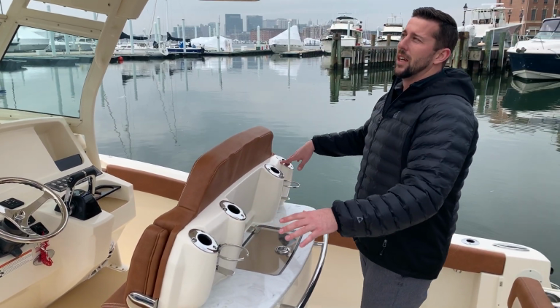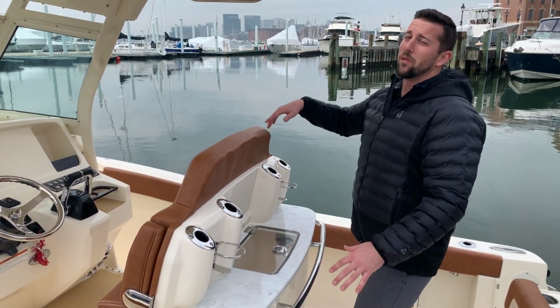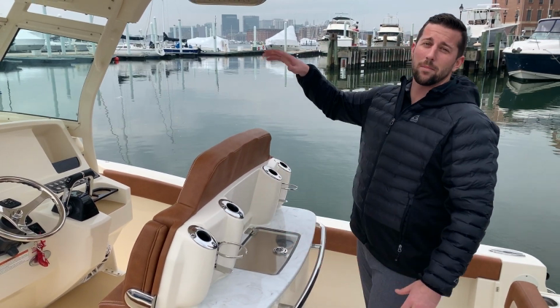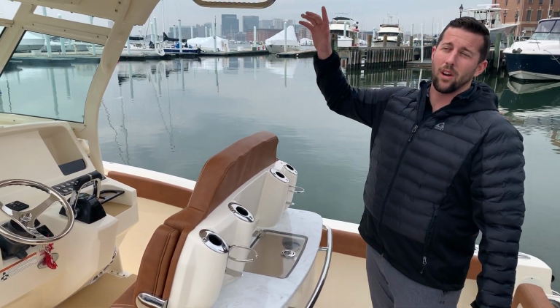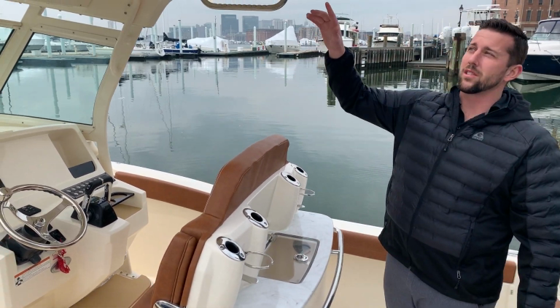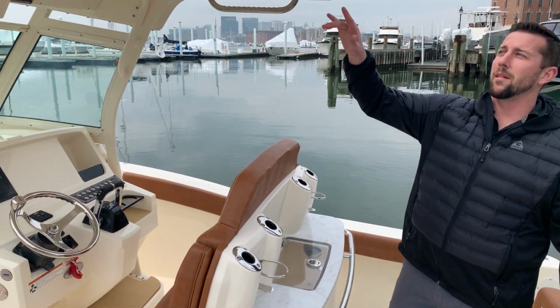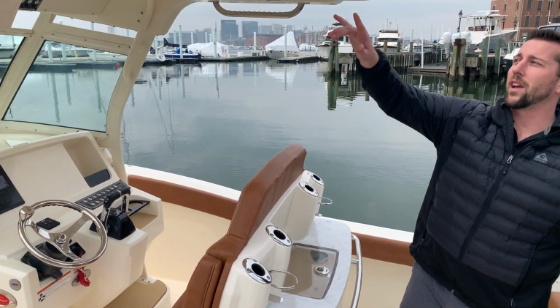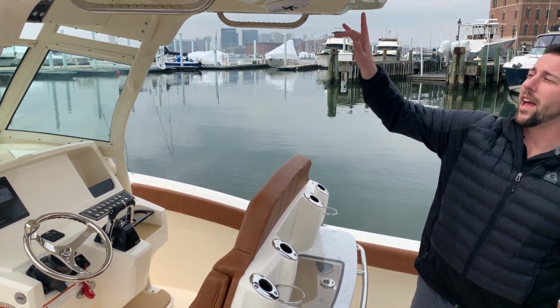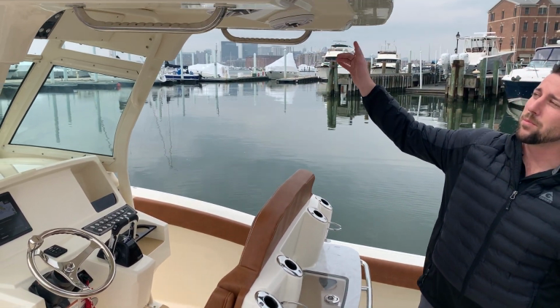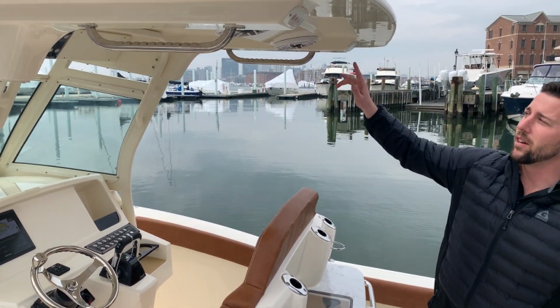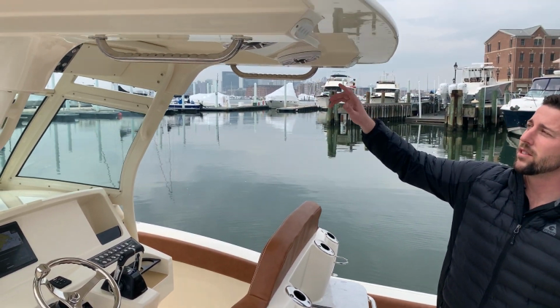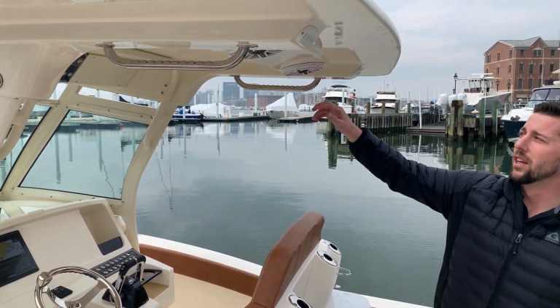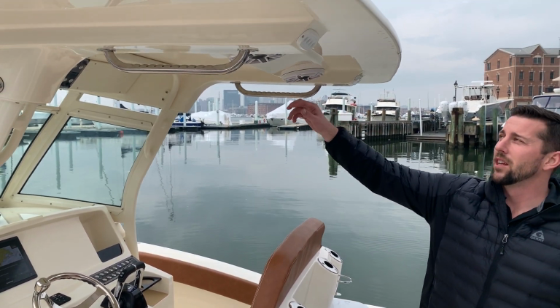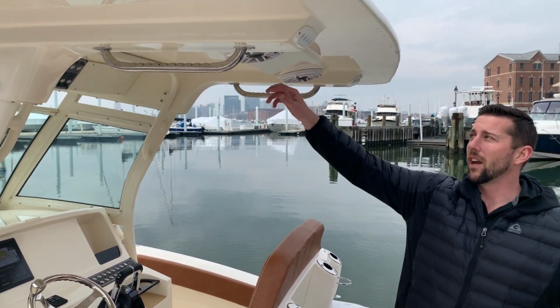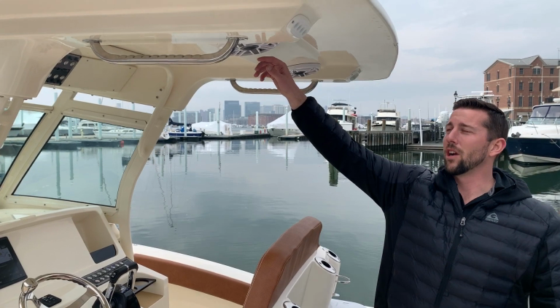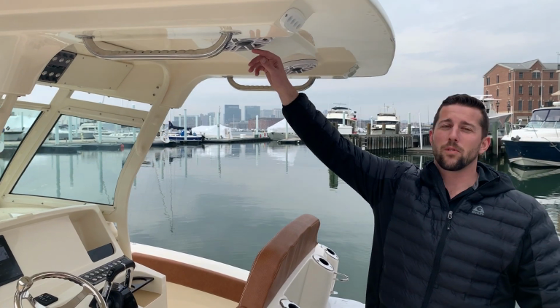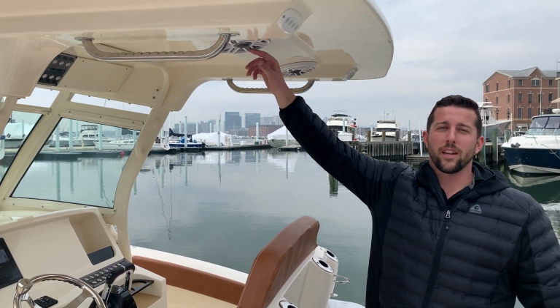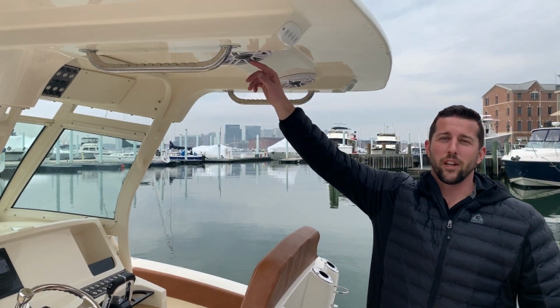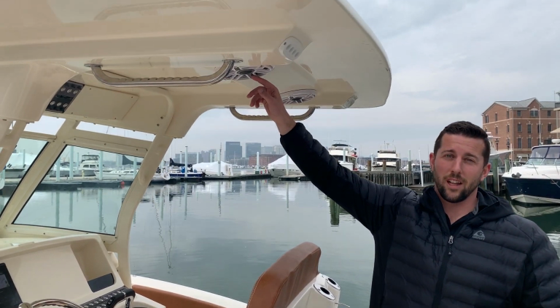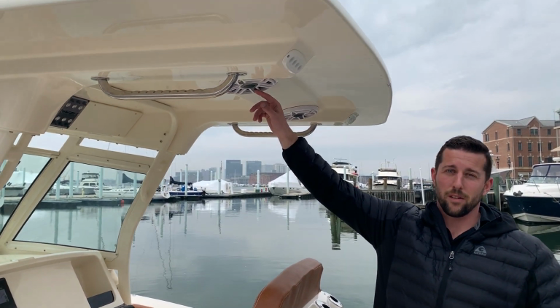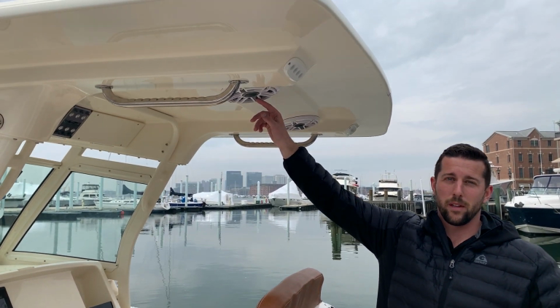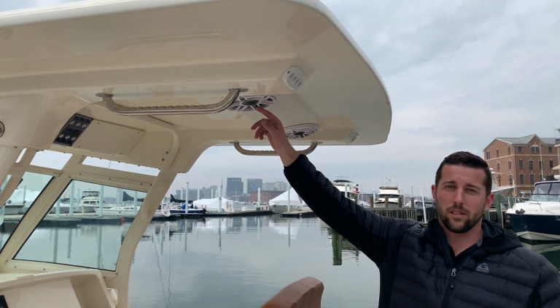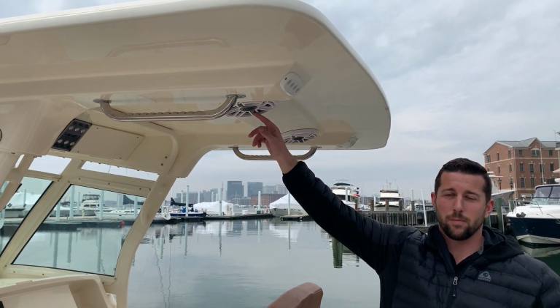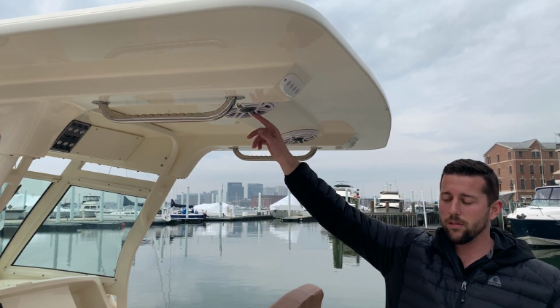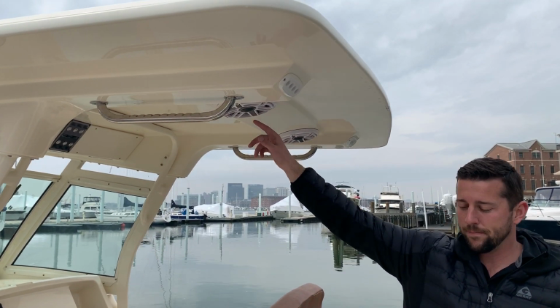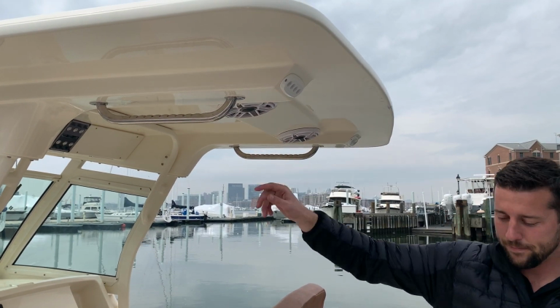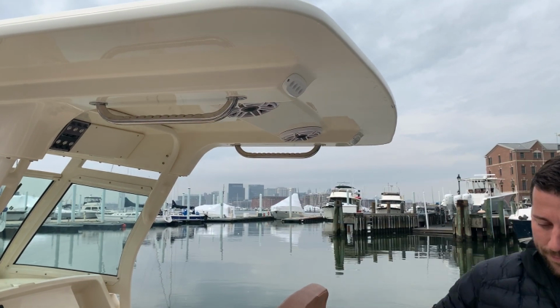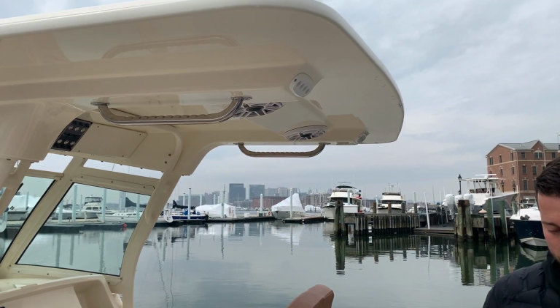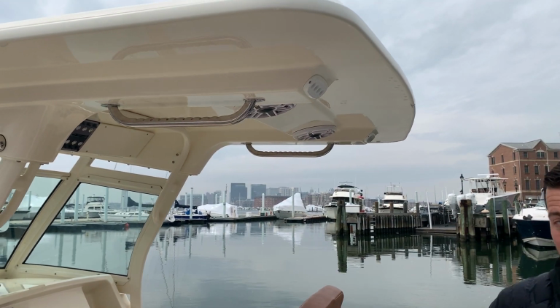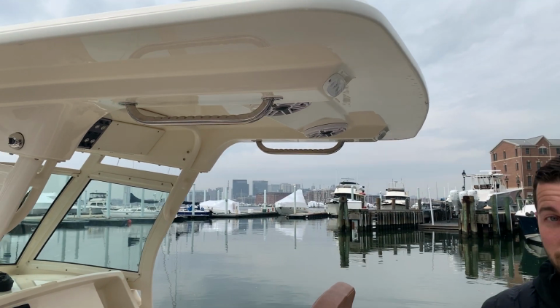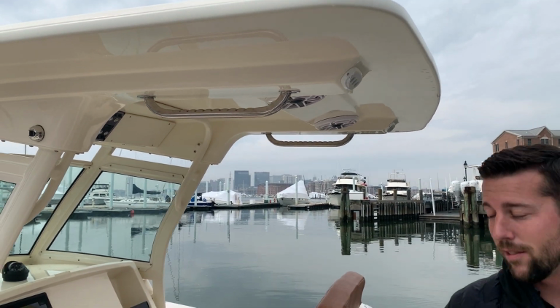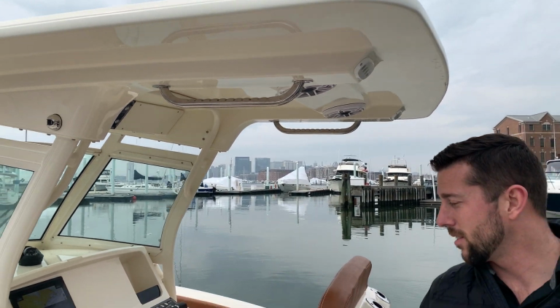Moving up to the hard top, we've got aft spreaders. You've got your upgraded JL Audio speakers on this boat — very good sound system.